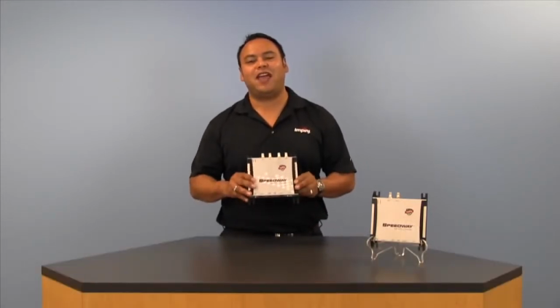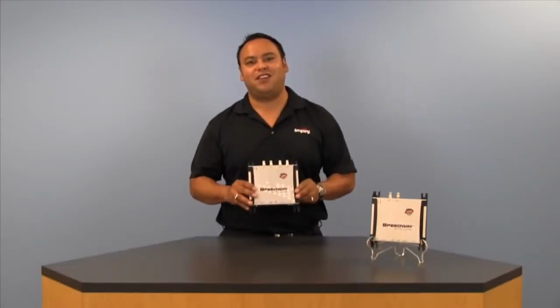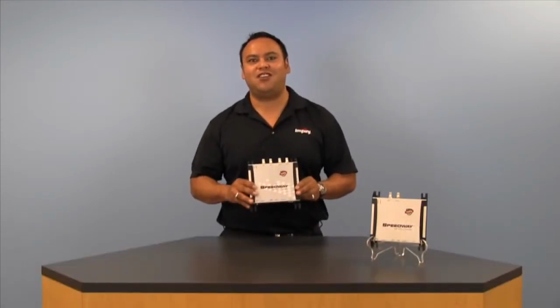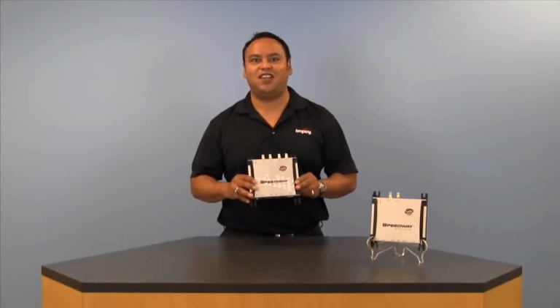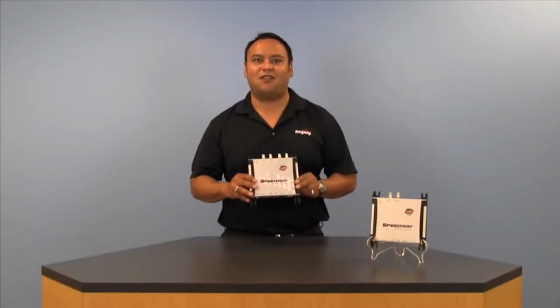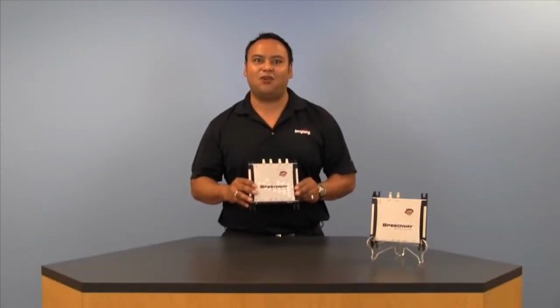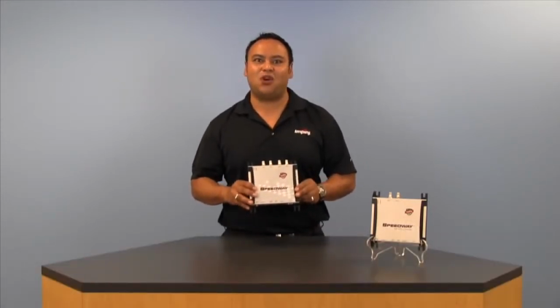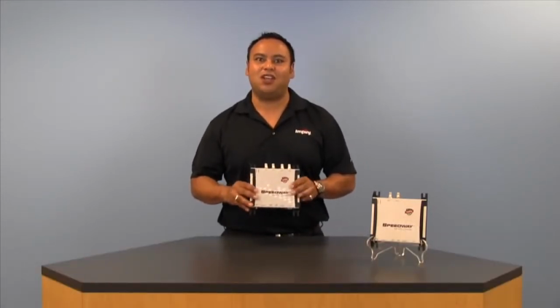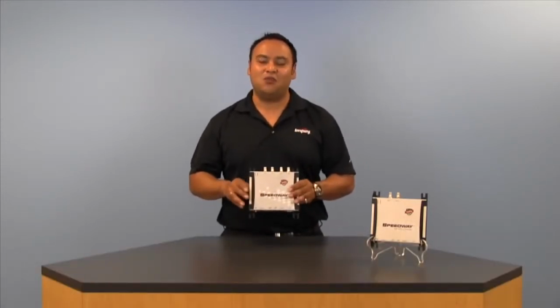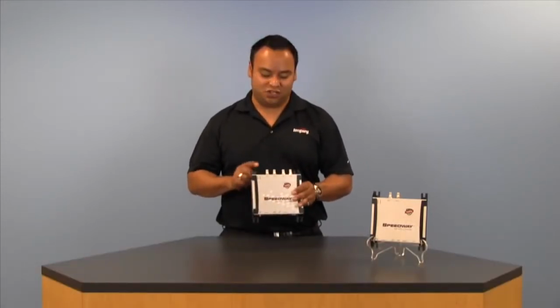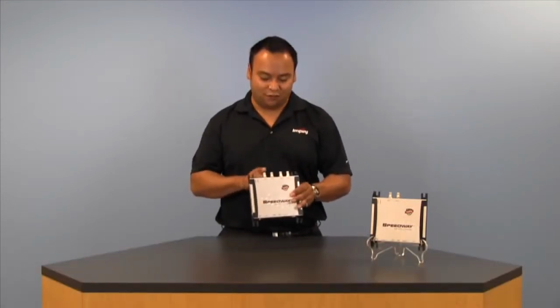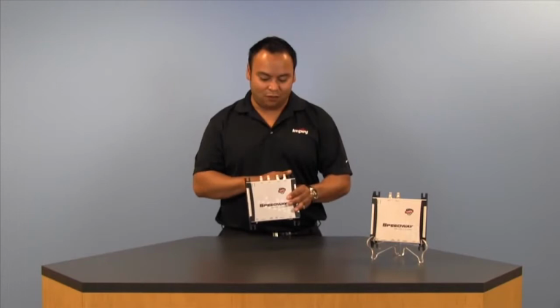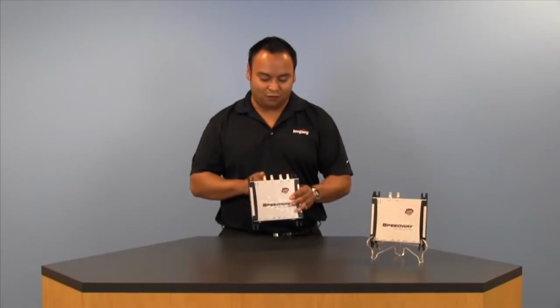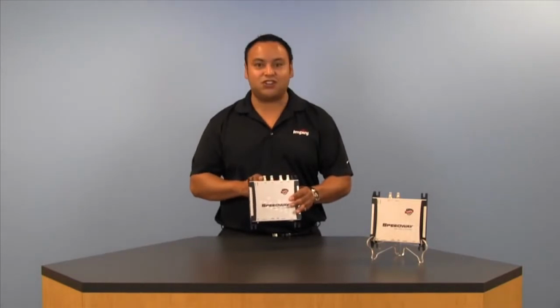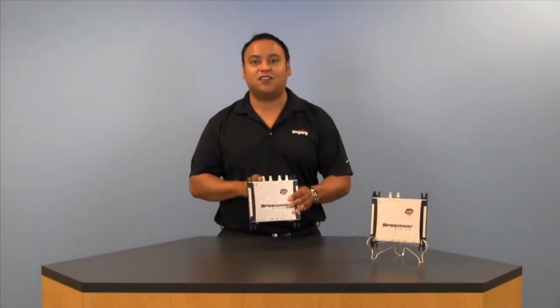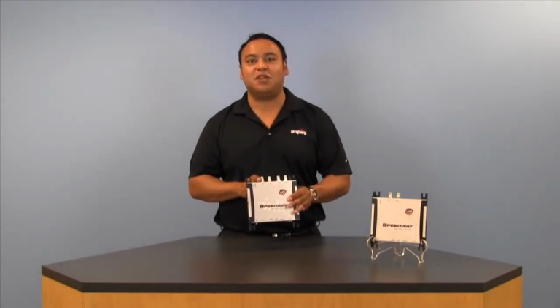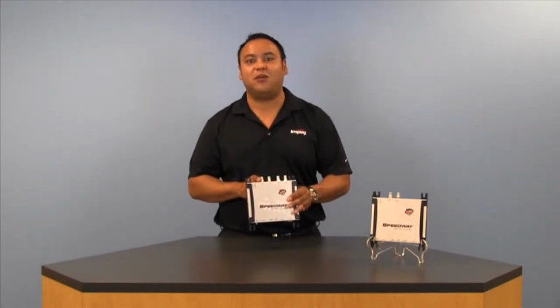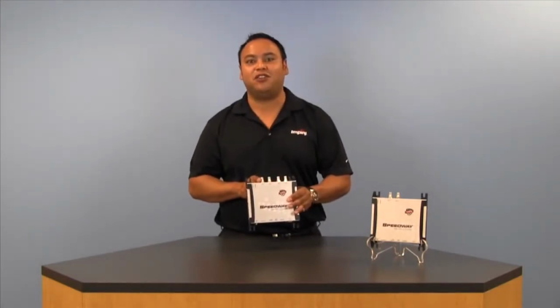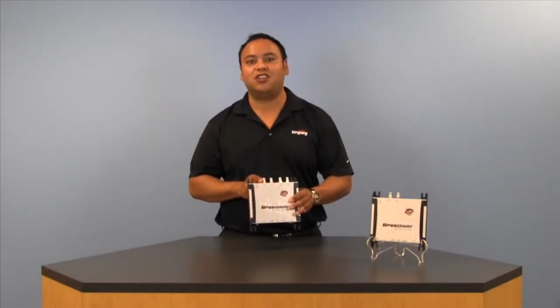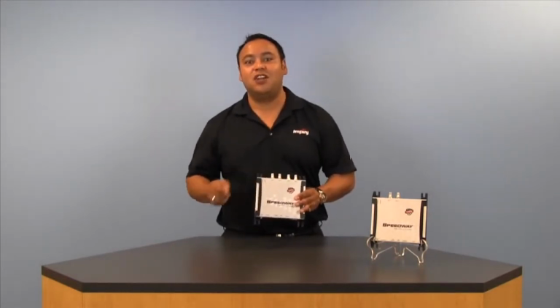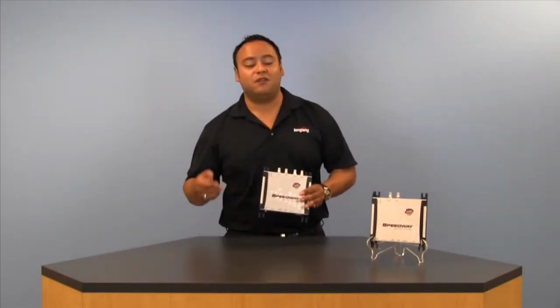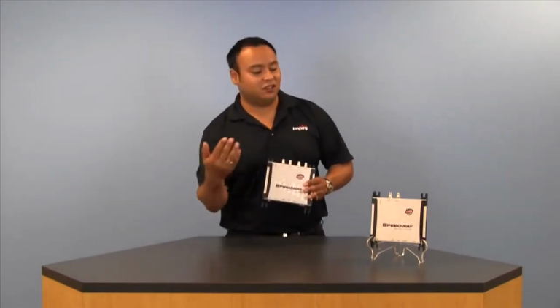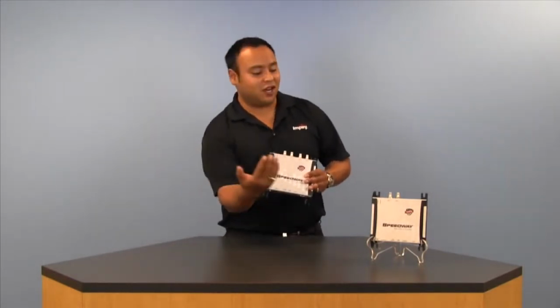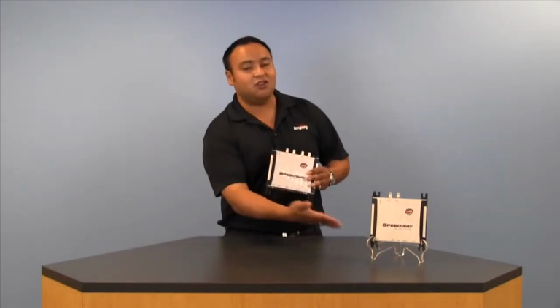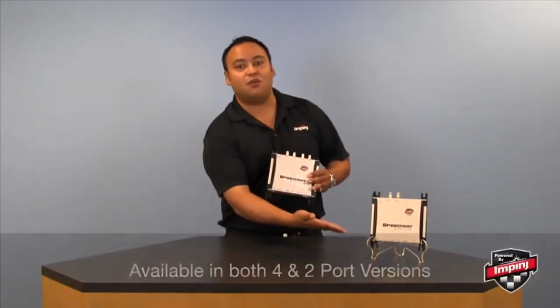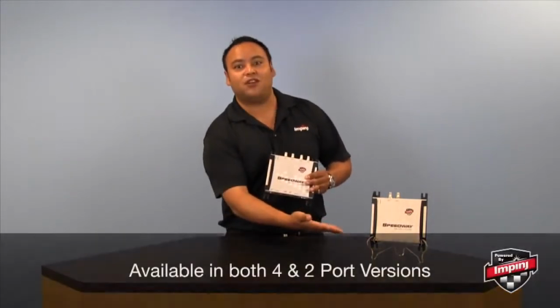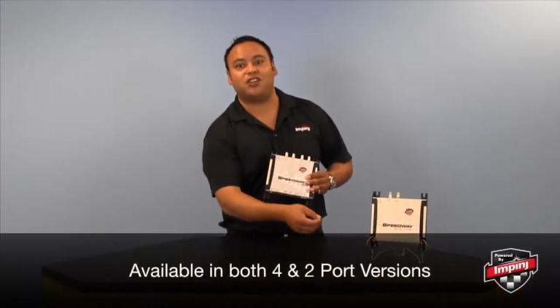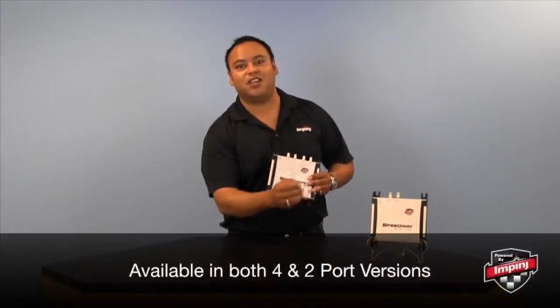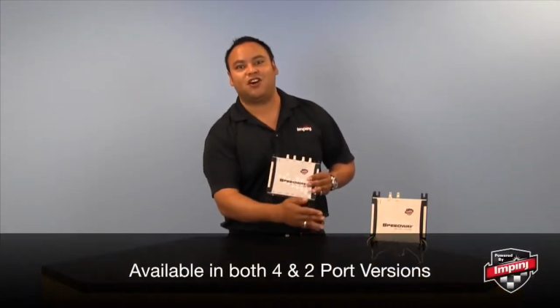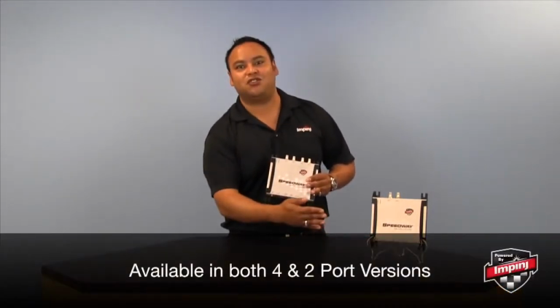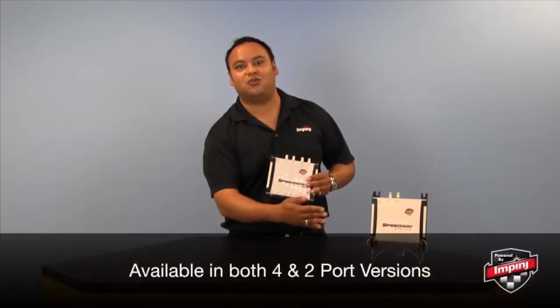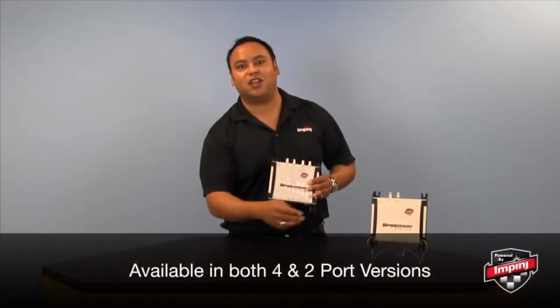What we have here is the R420, which is the four-port version of the Speedway Revolution. We've also got a two-port version, the R220.